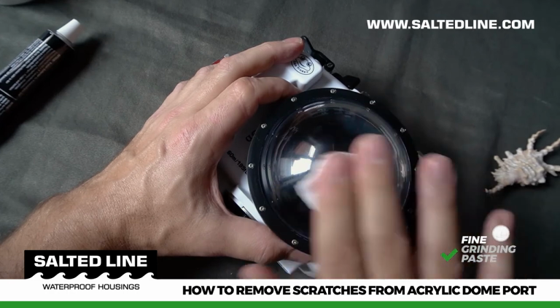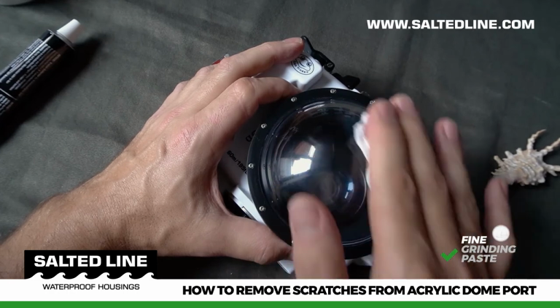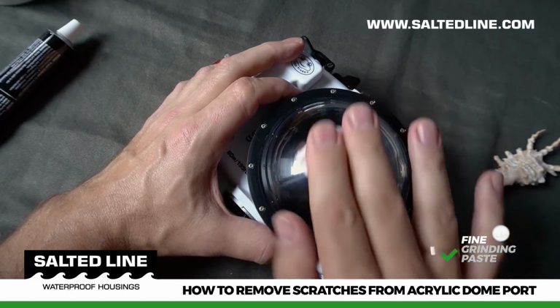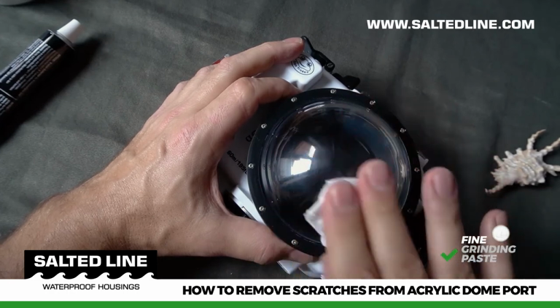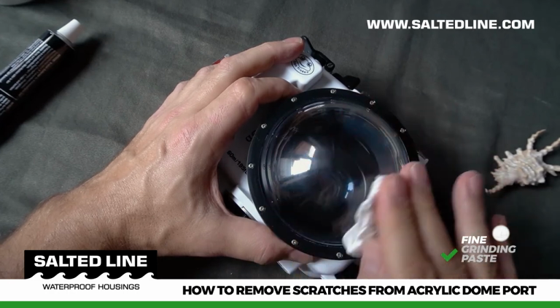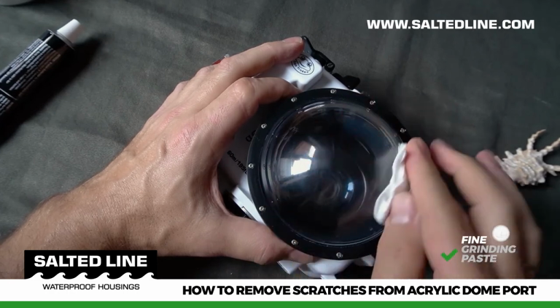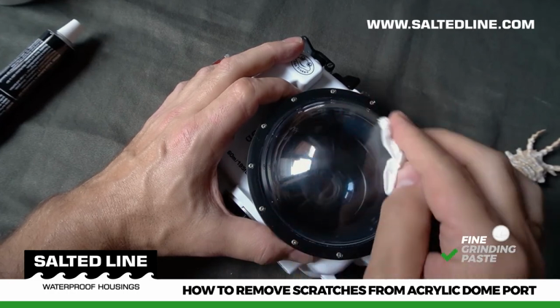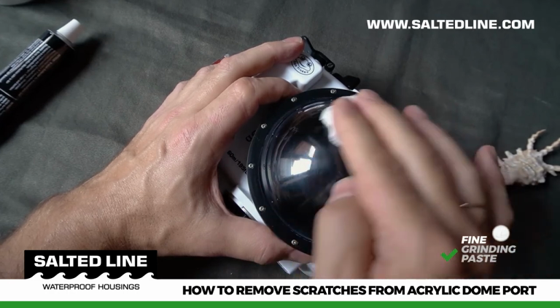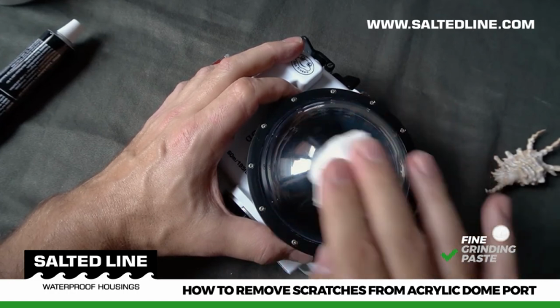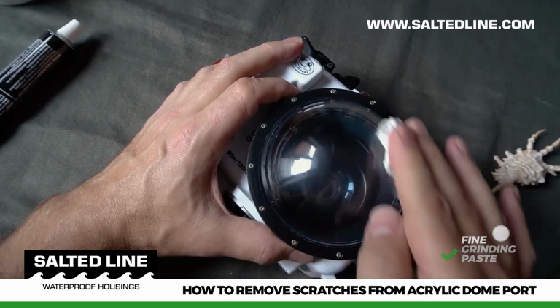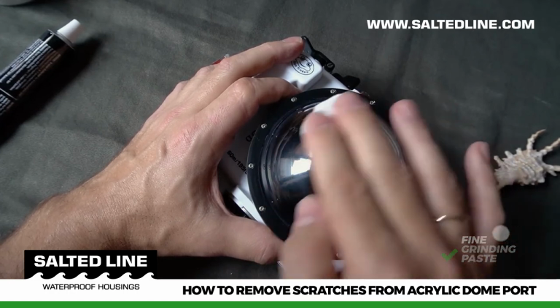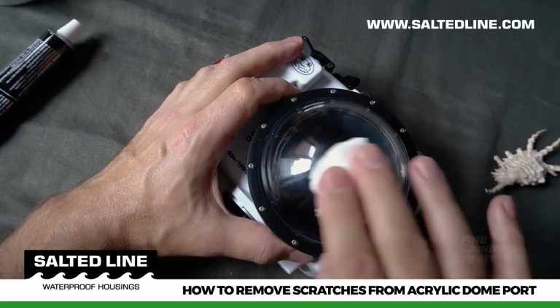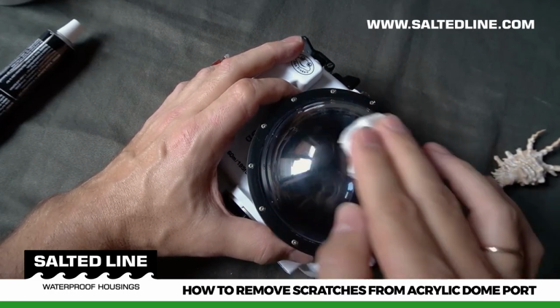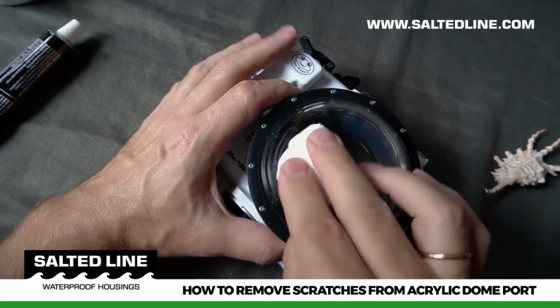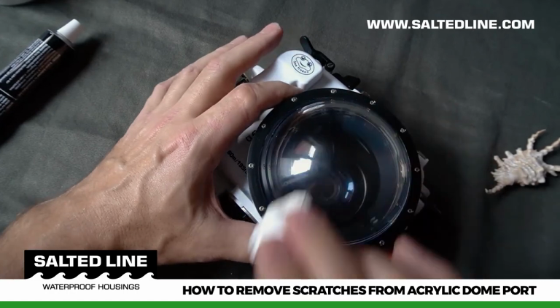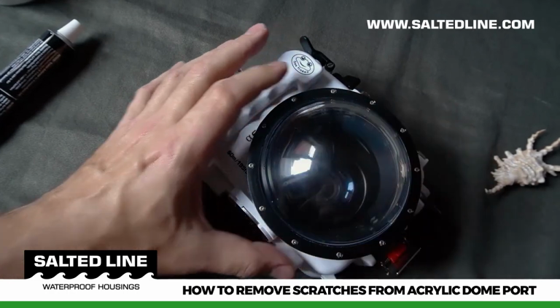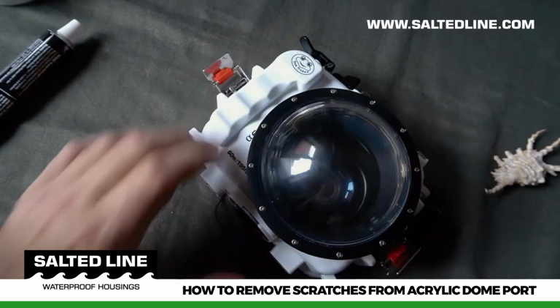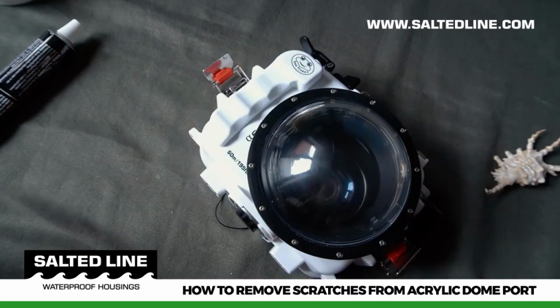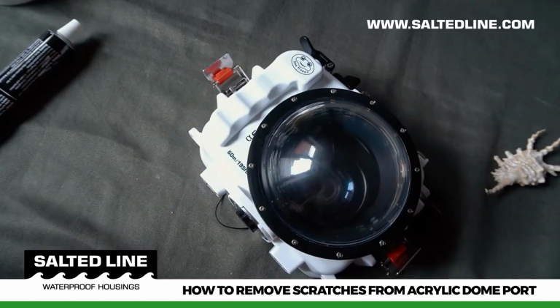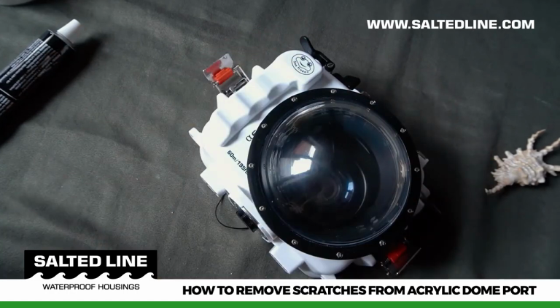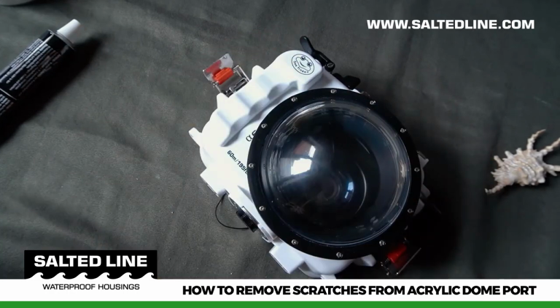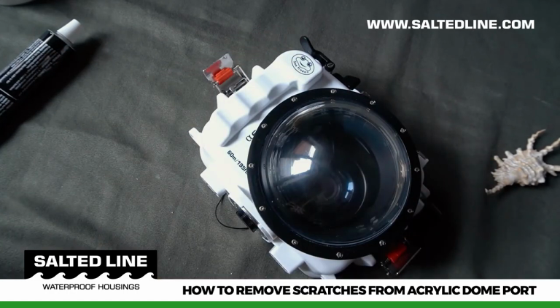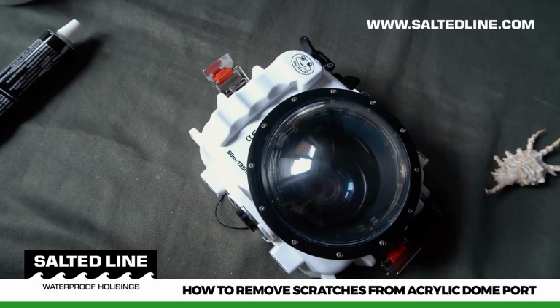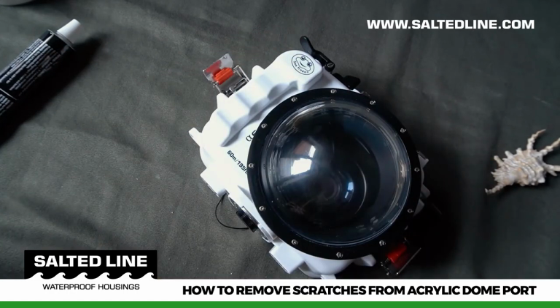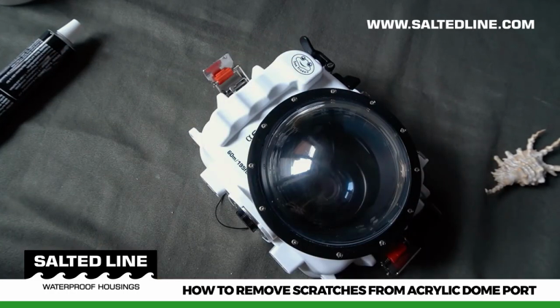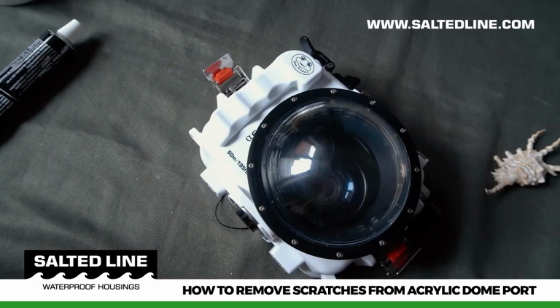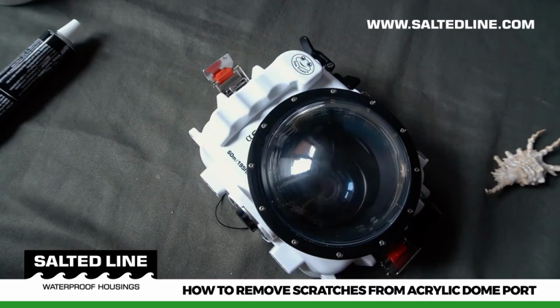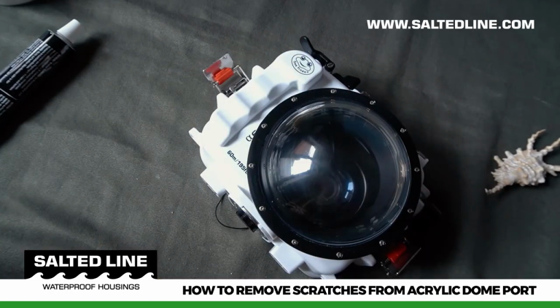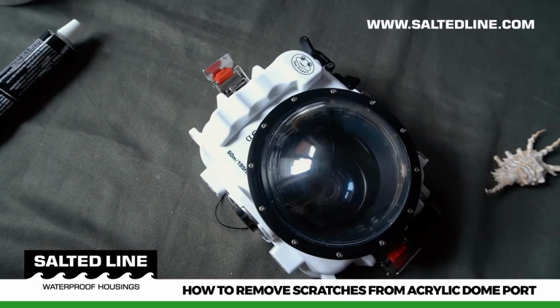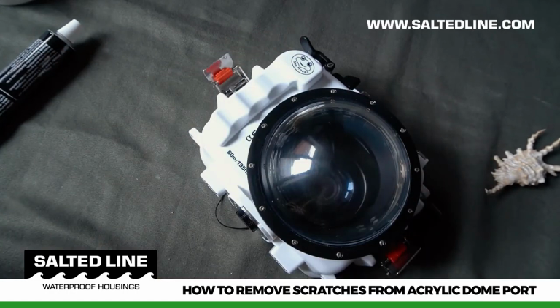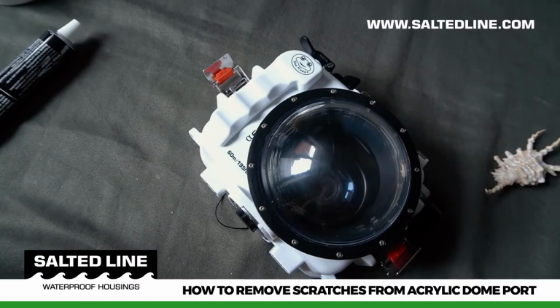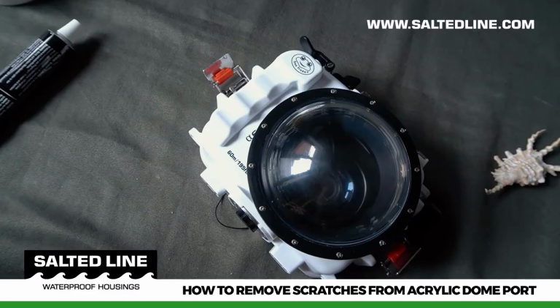Done! Now the dome port is clean and ready for its next underwater discoveries.